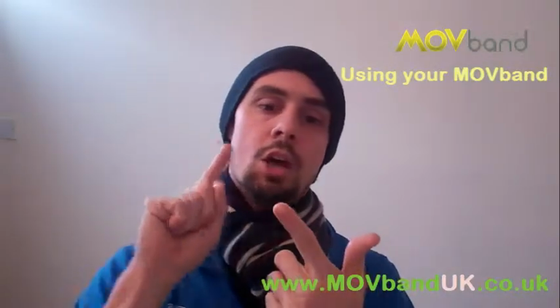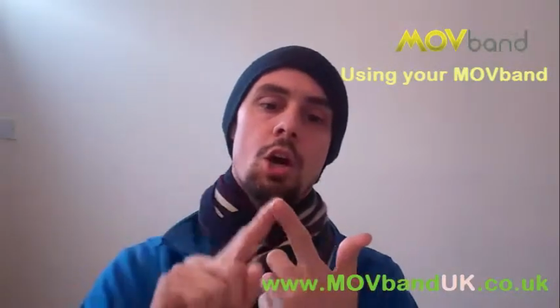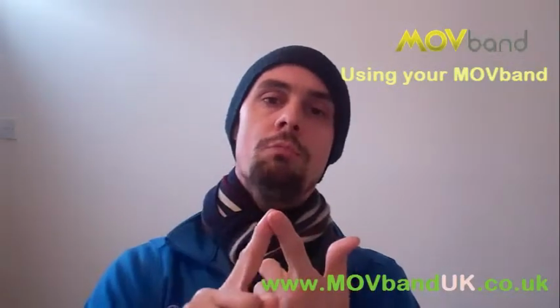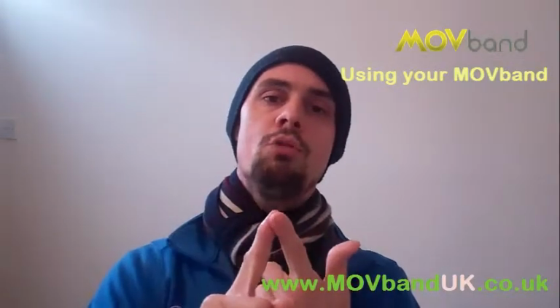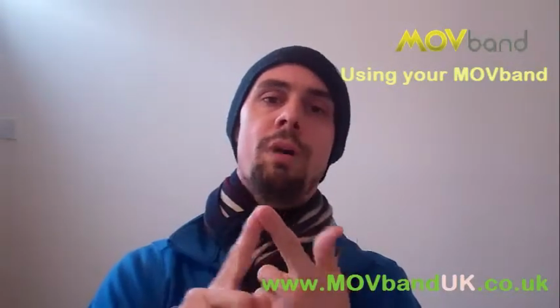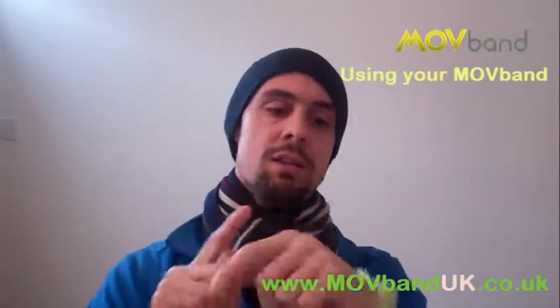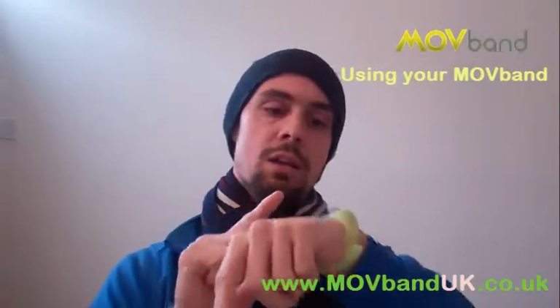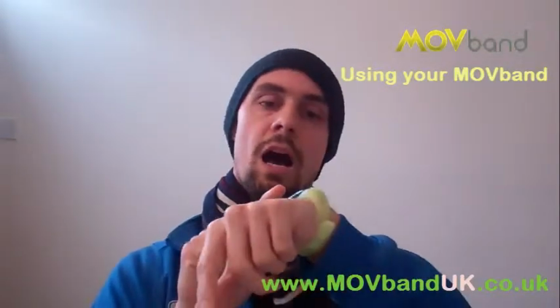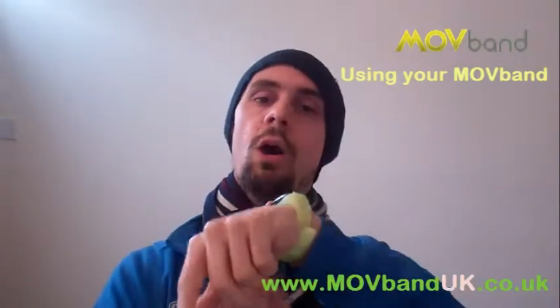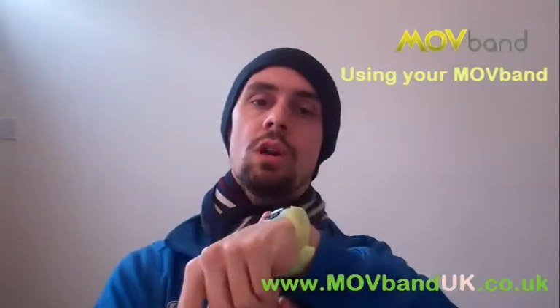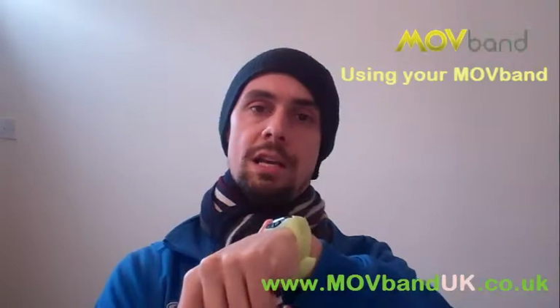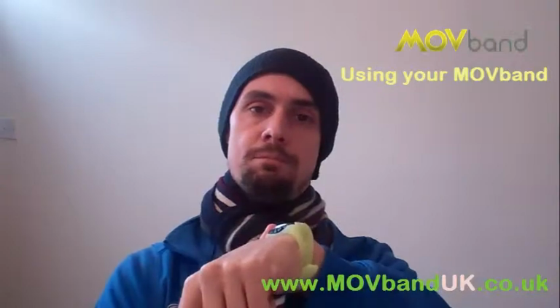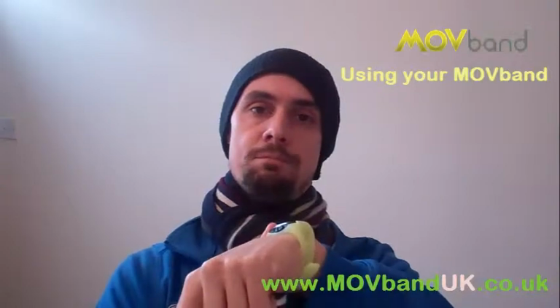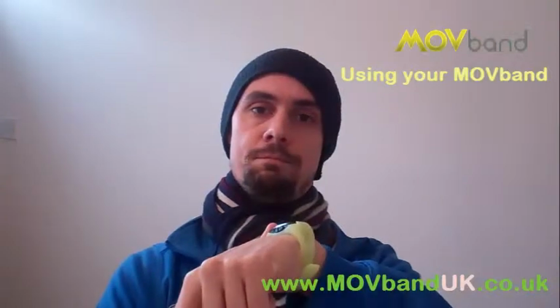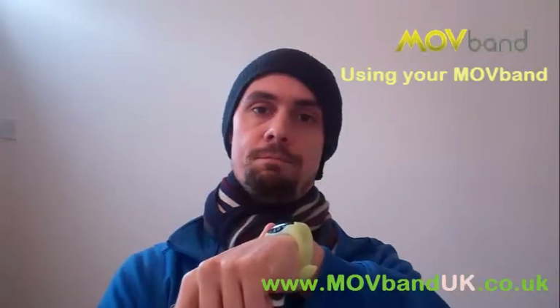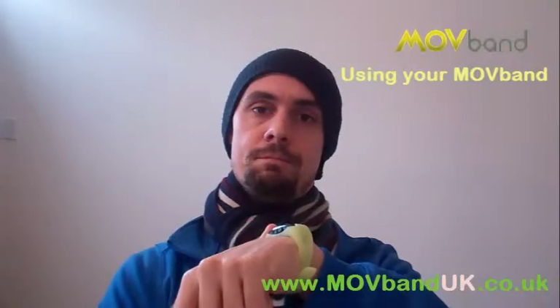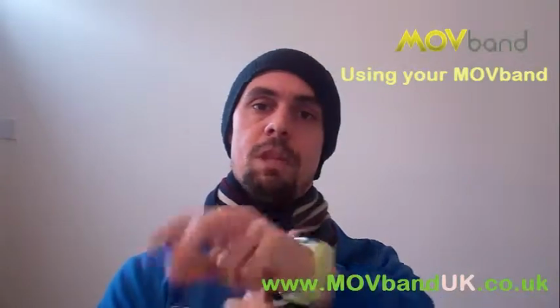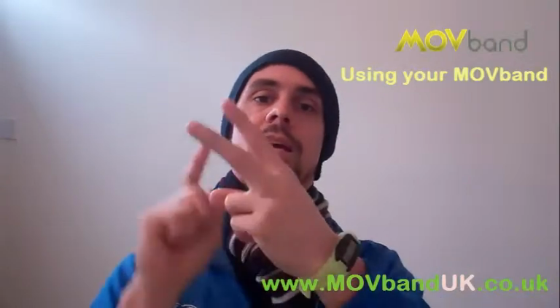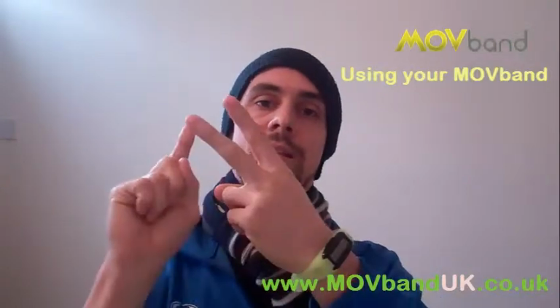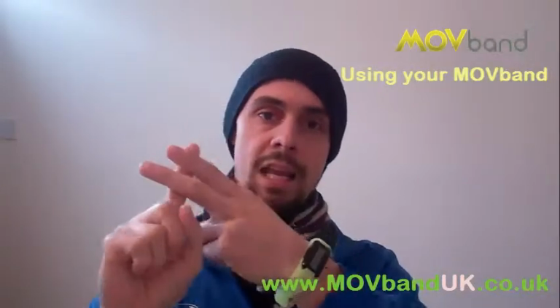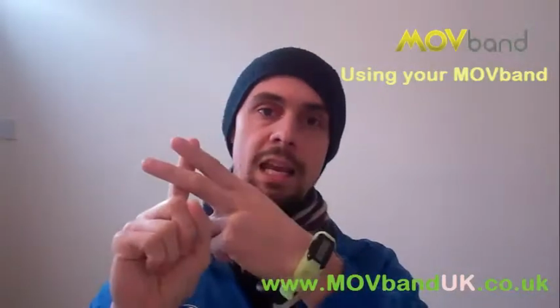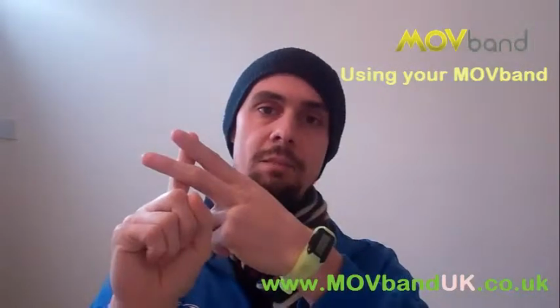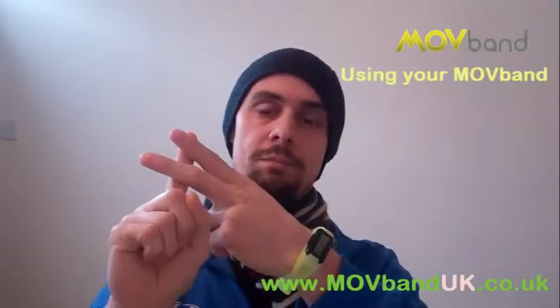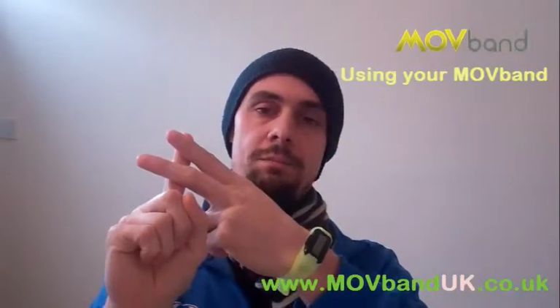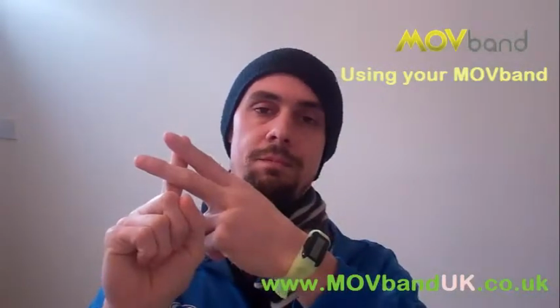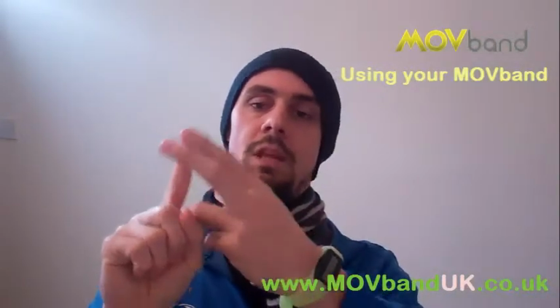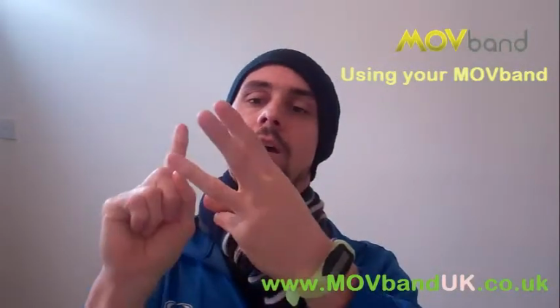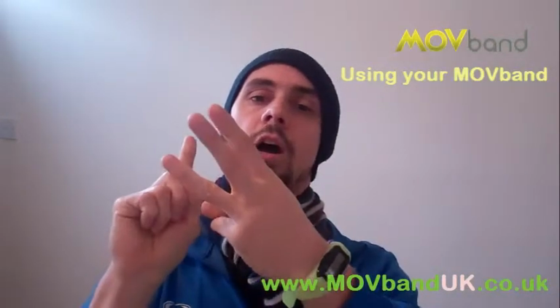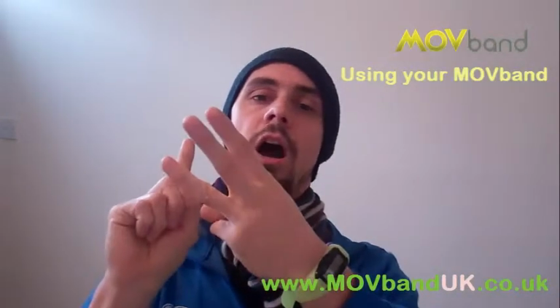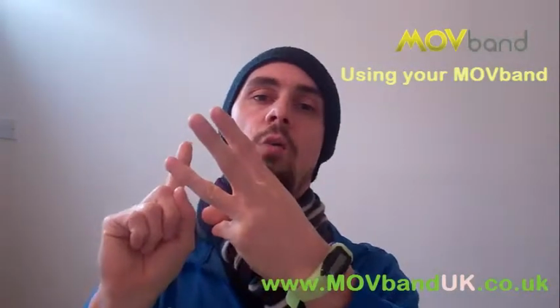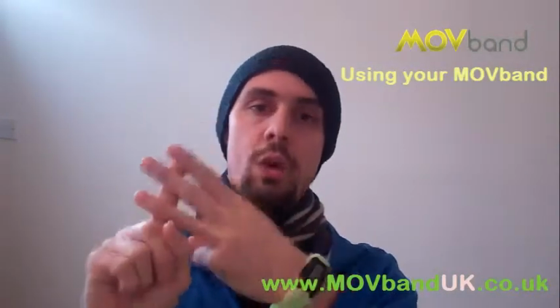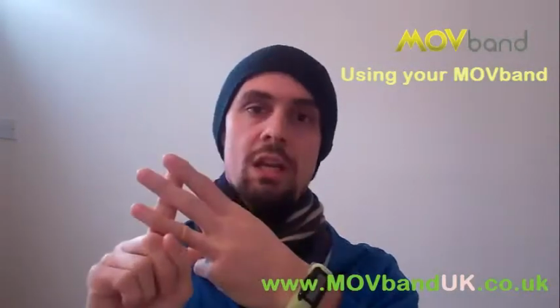Recap. Moveband — hourly, daily, and weekly.